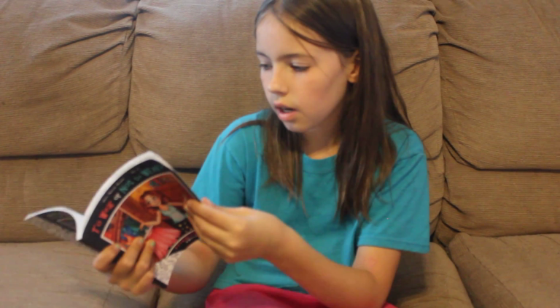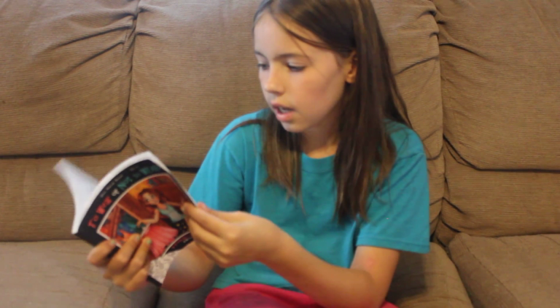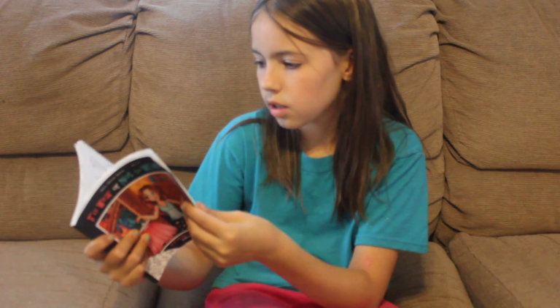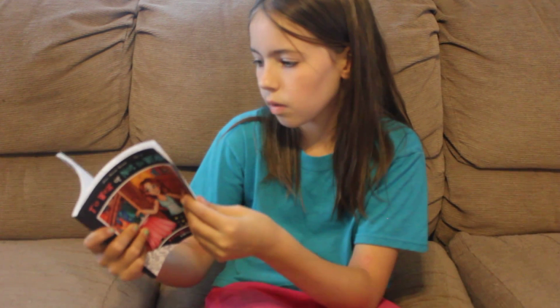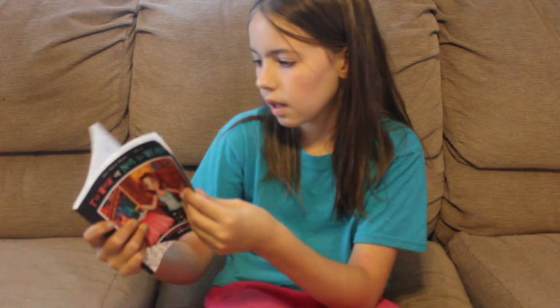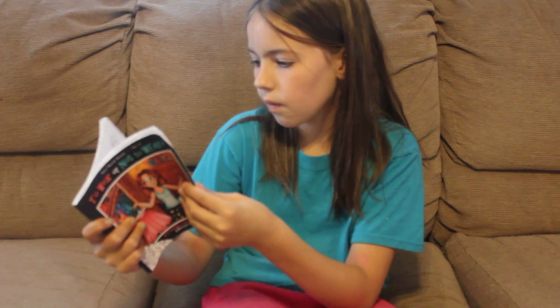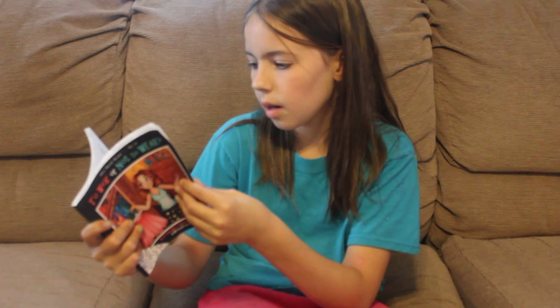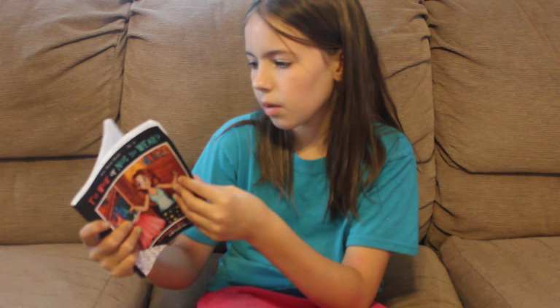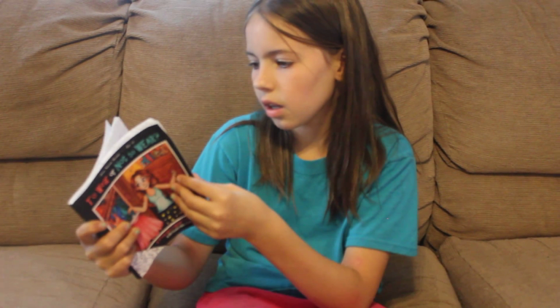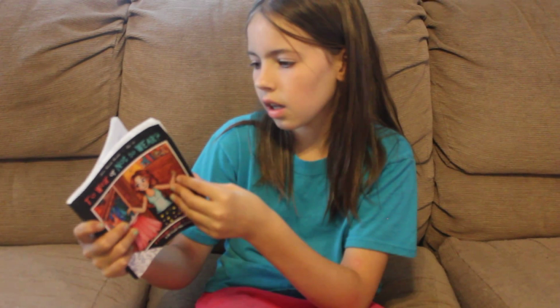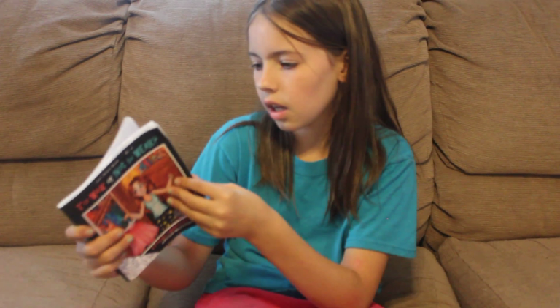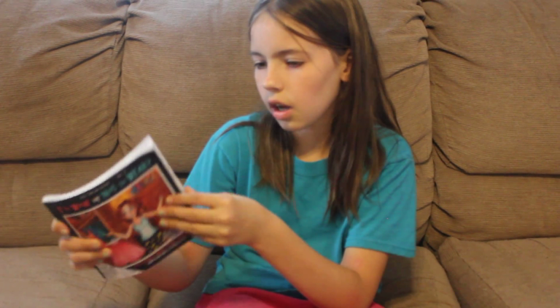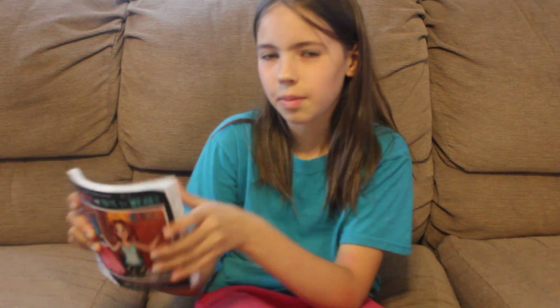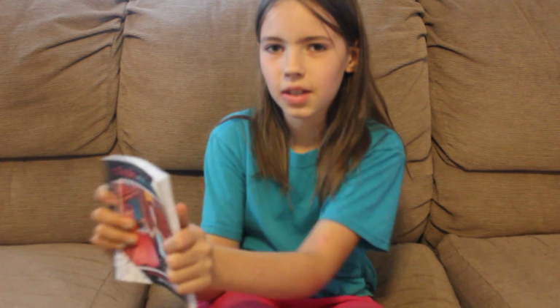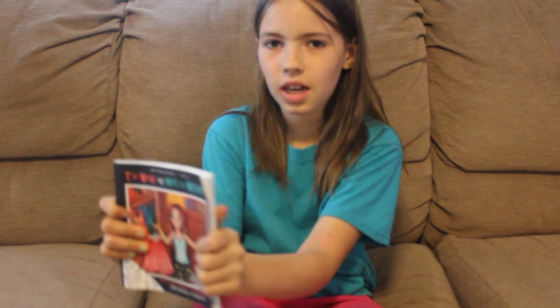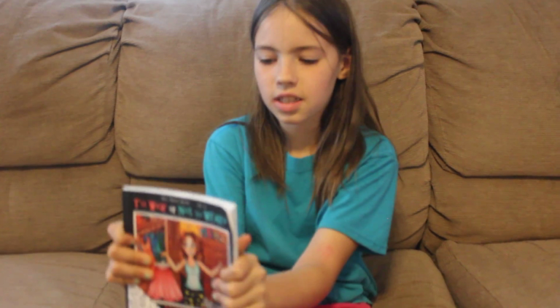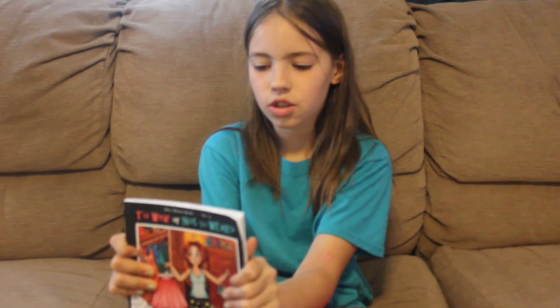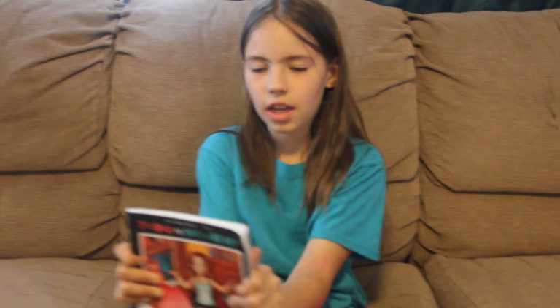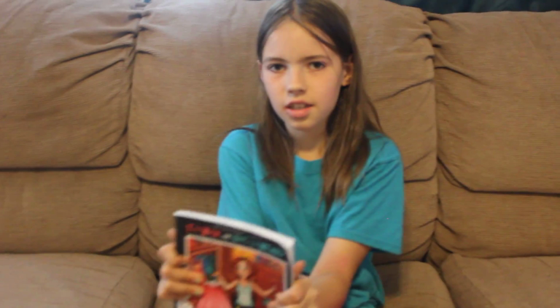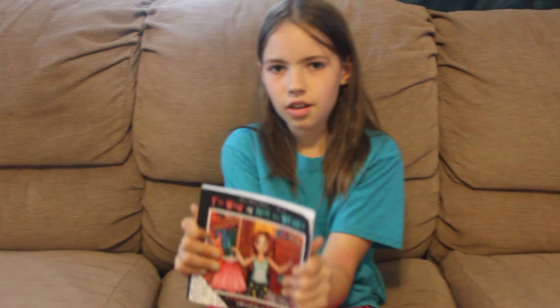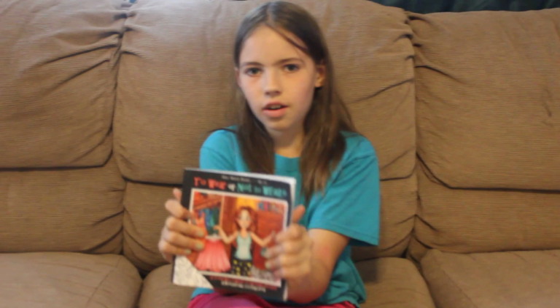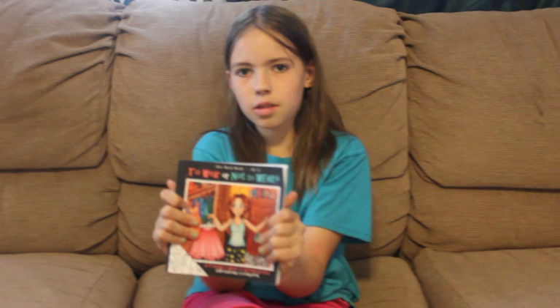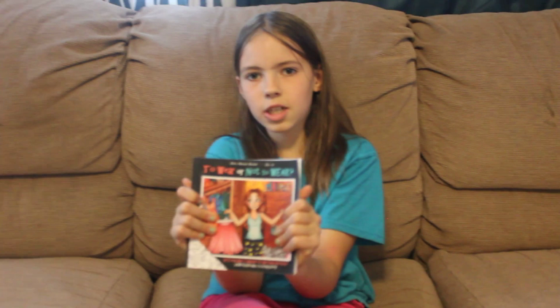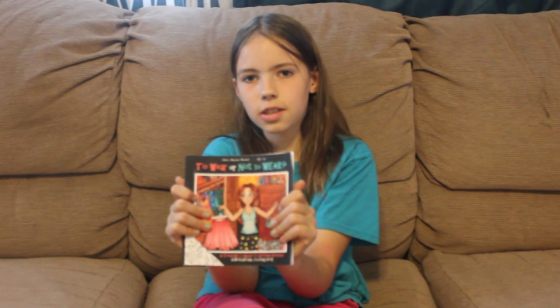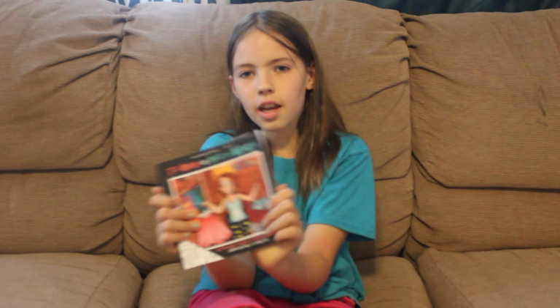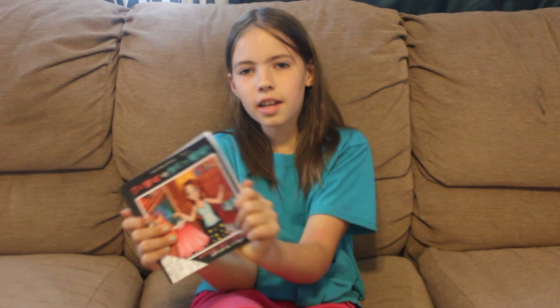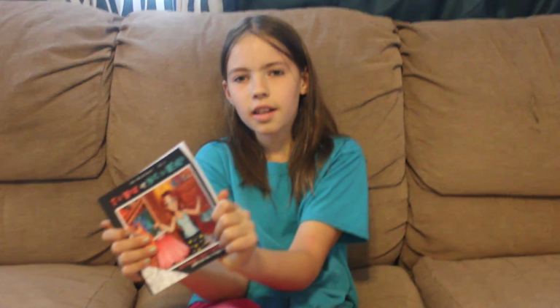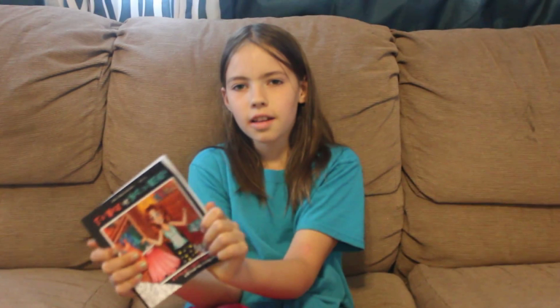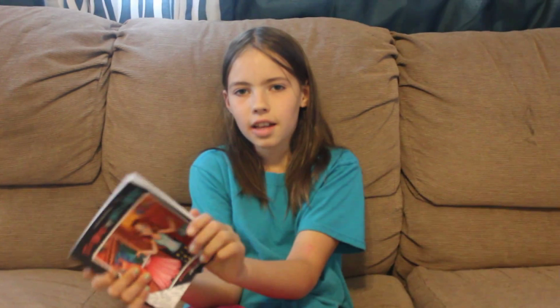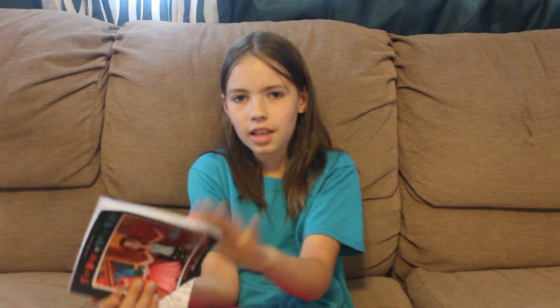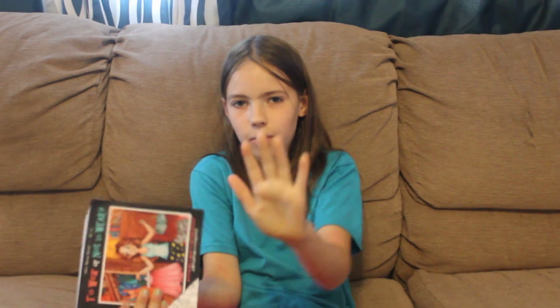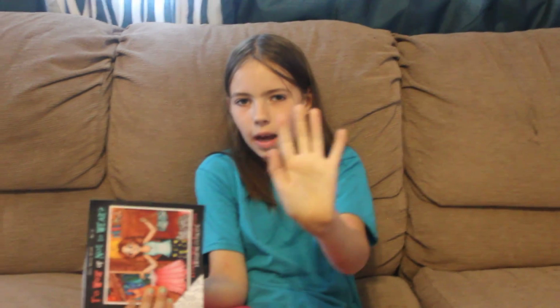It's a really fun book. I hope you guys enjoy it too as much as I did. Thank you. Bye.